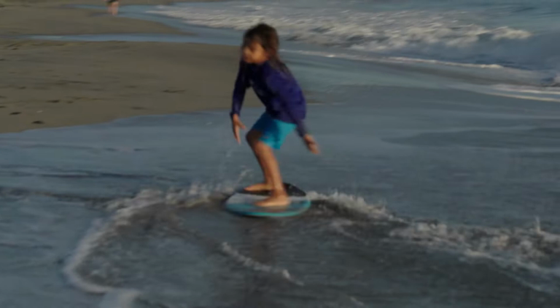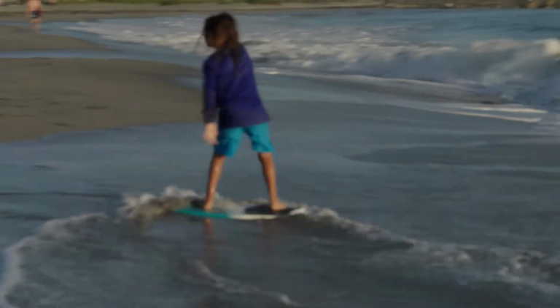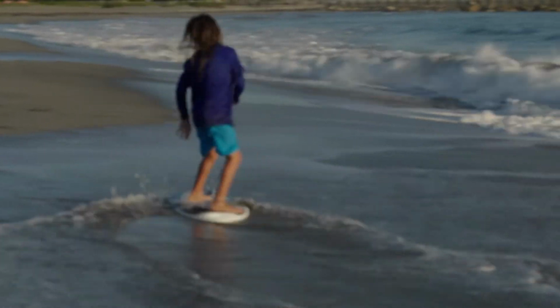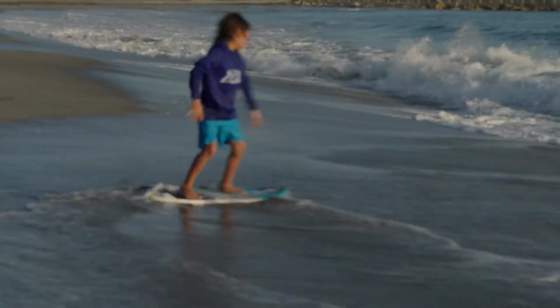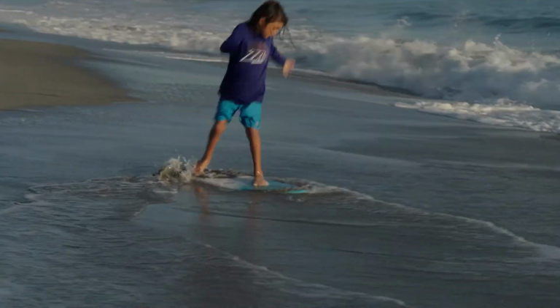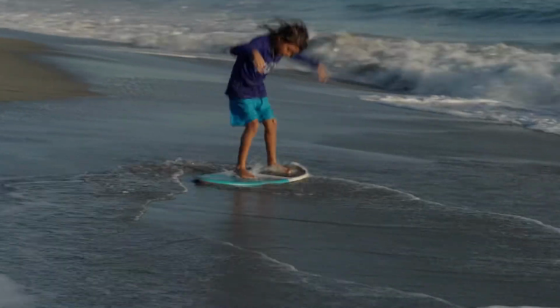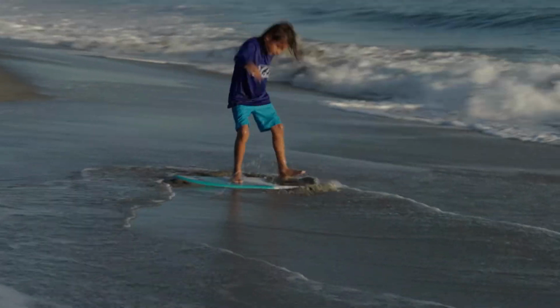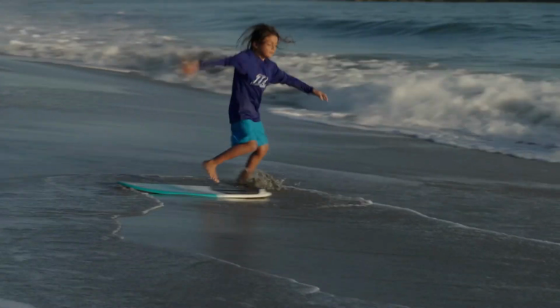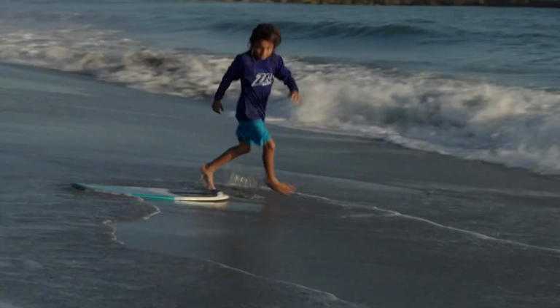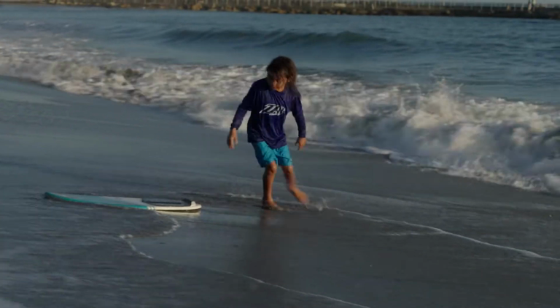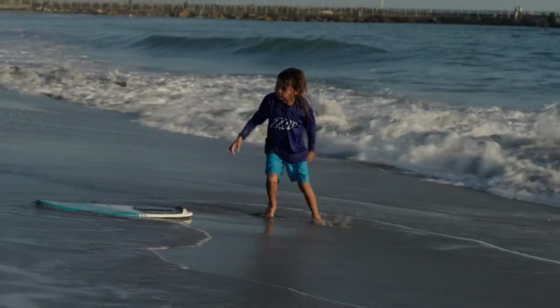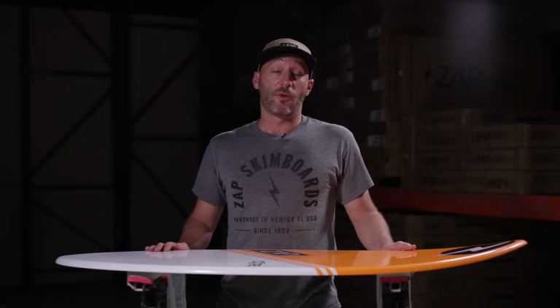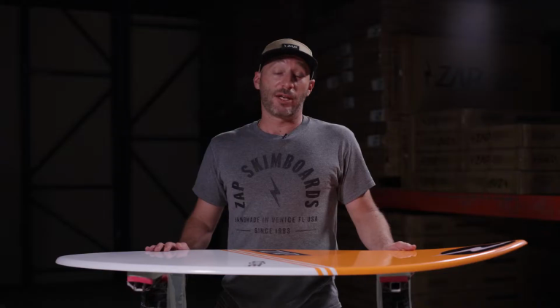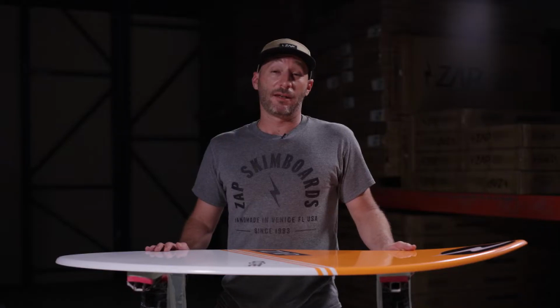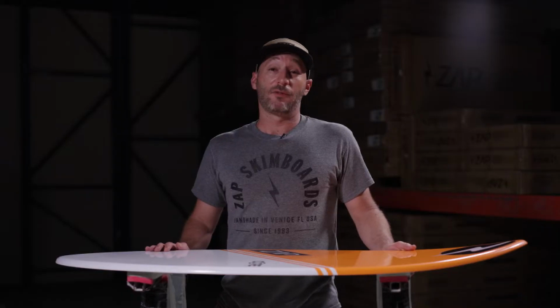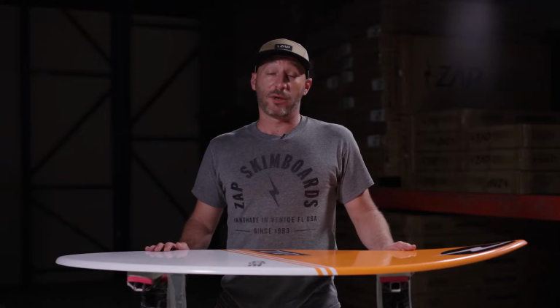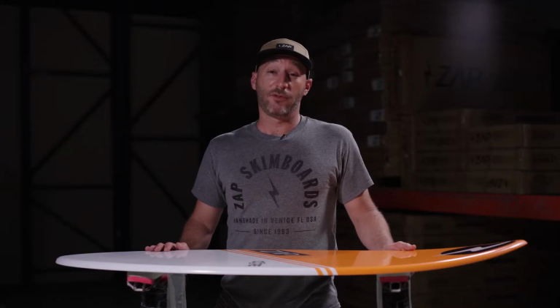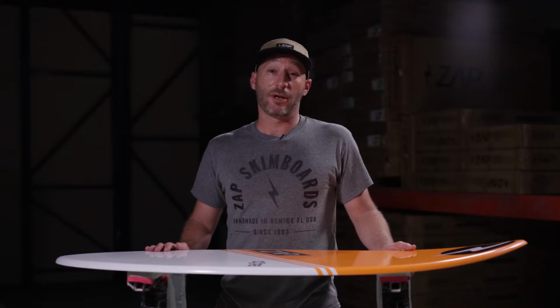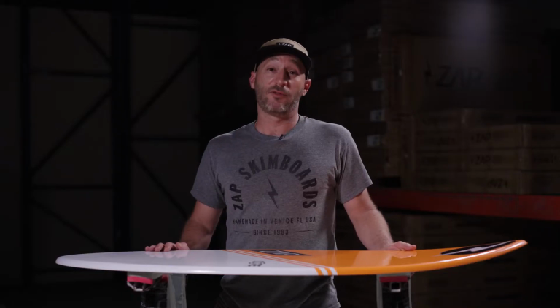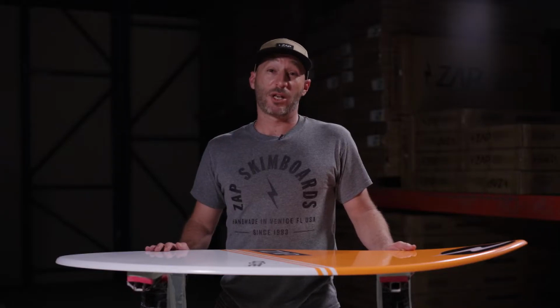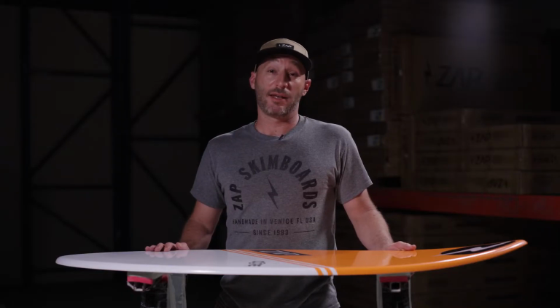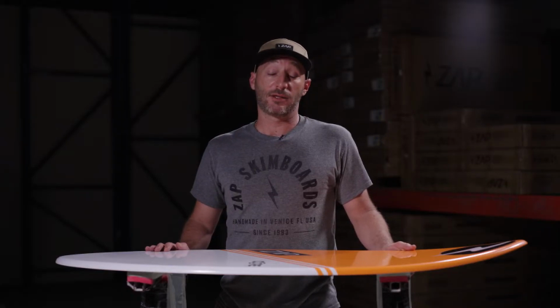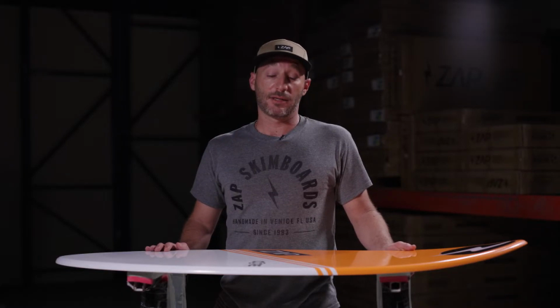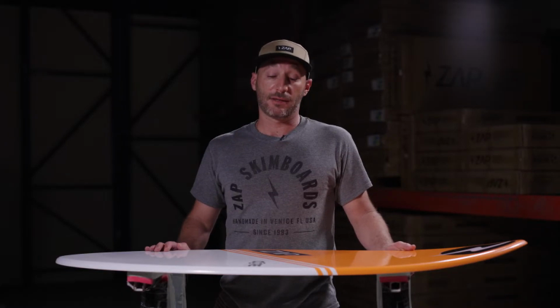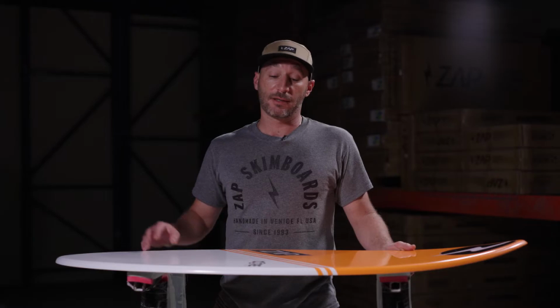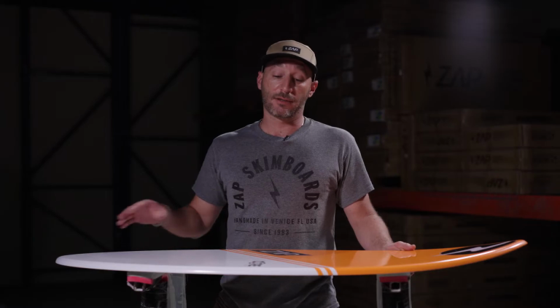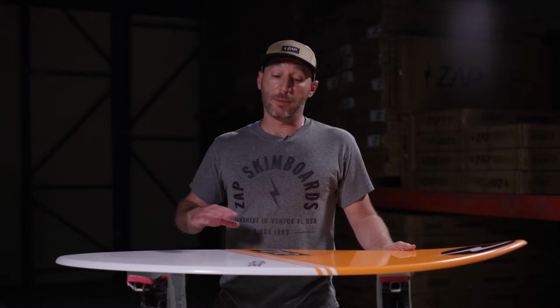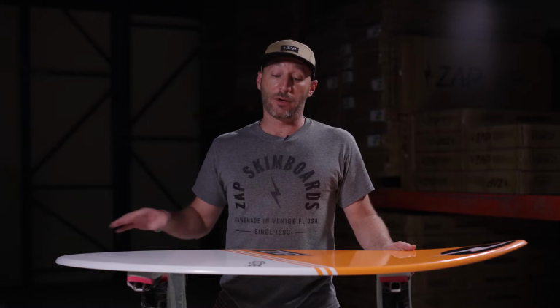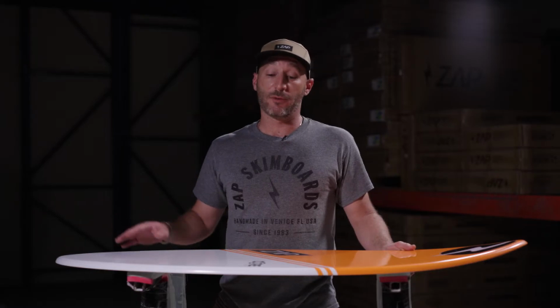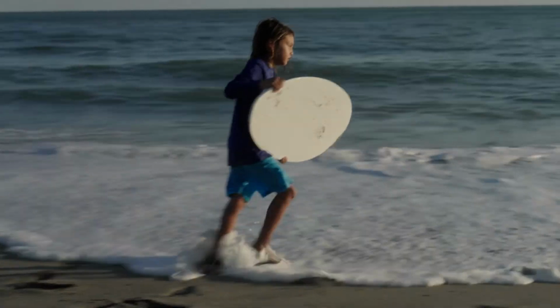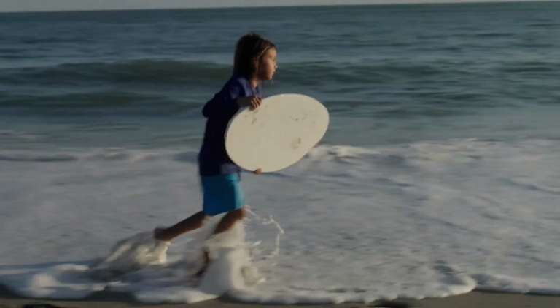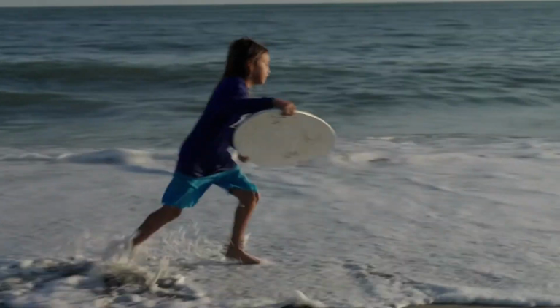The Core comes in three sizes: 40, 44, and 48 inches. So this is a great board for many riders.